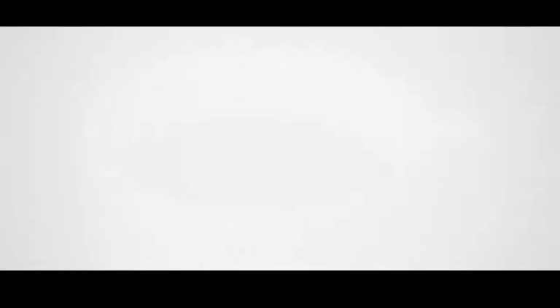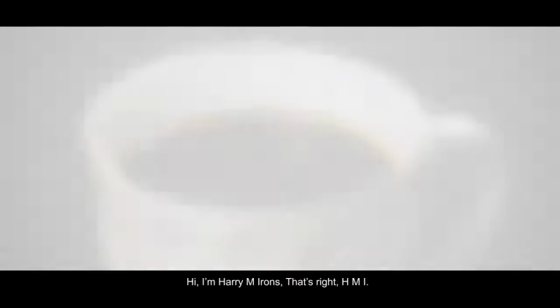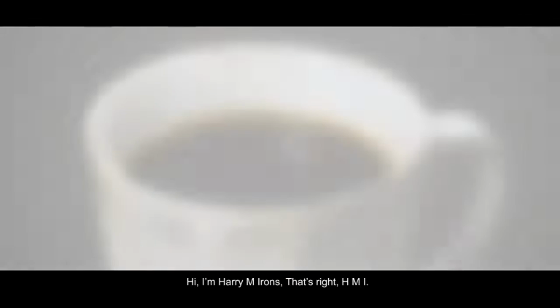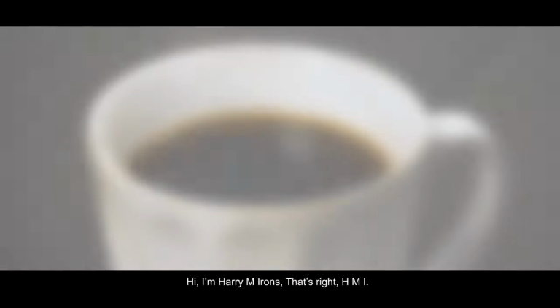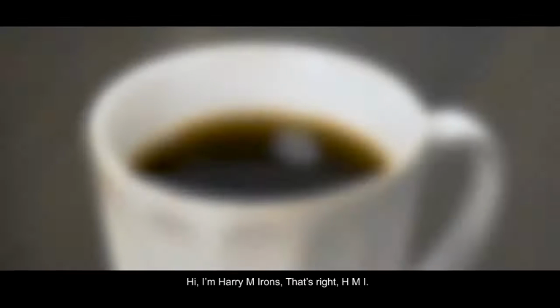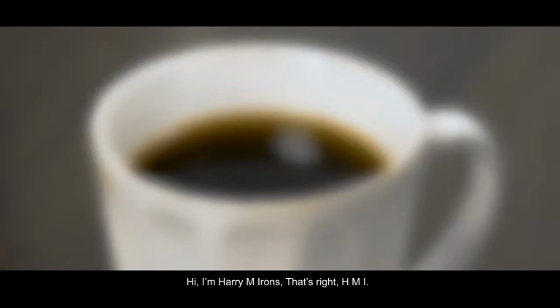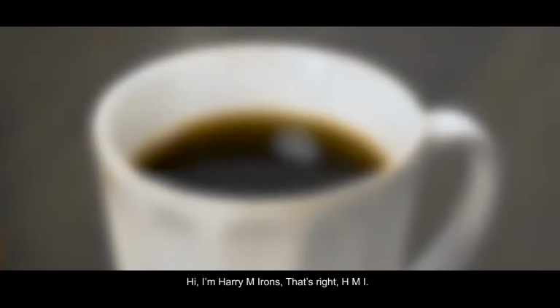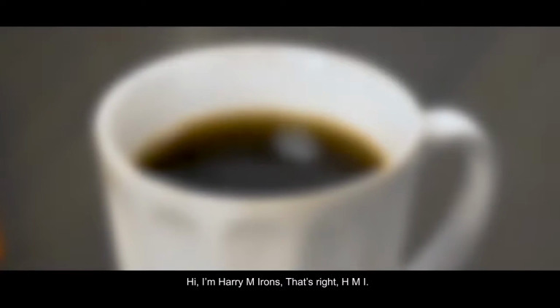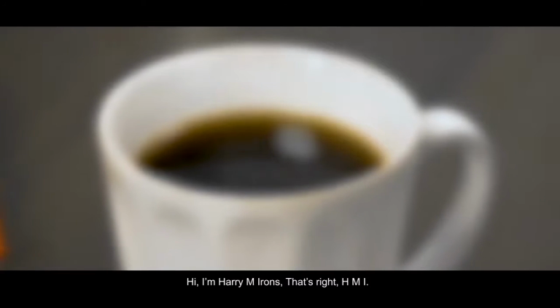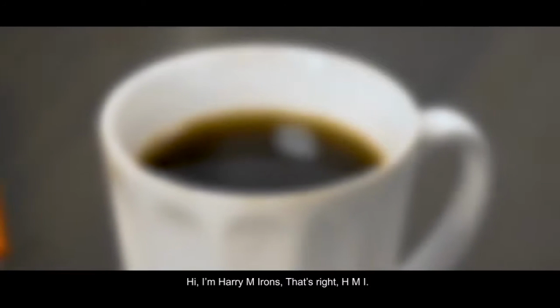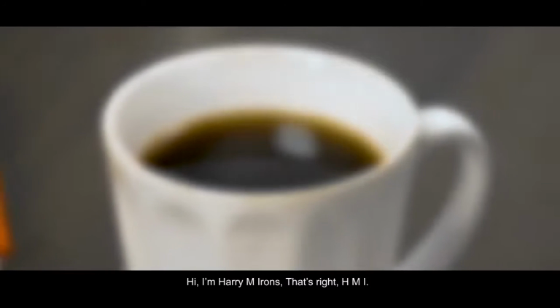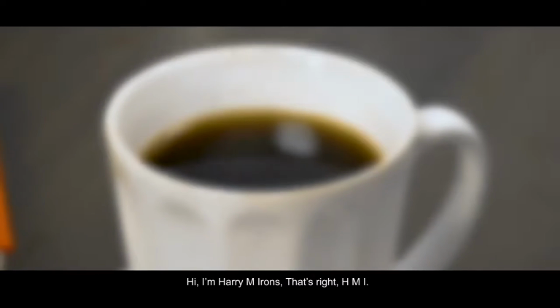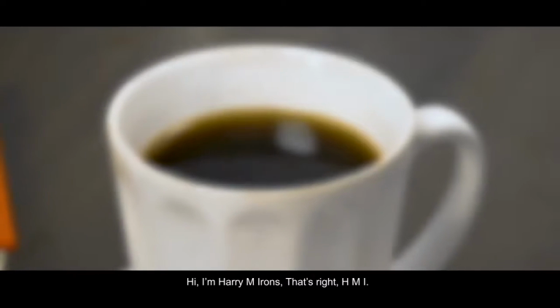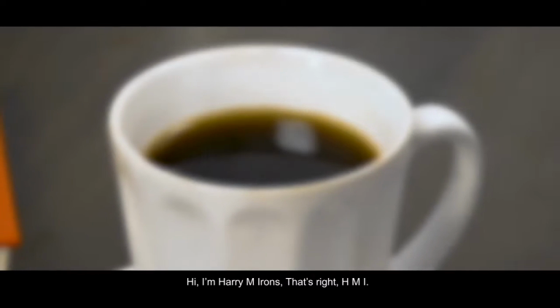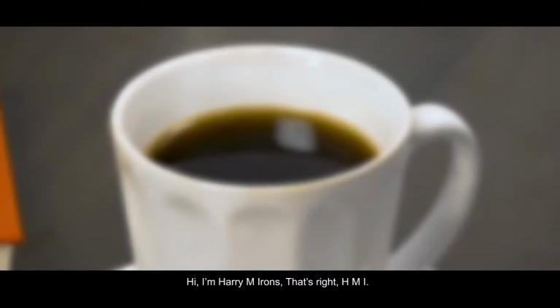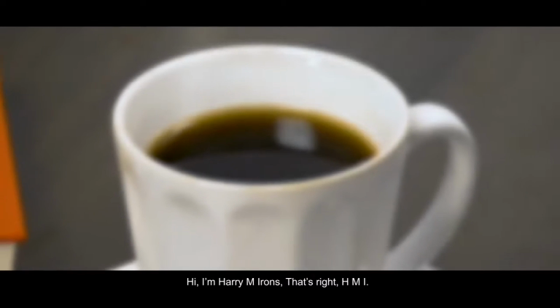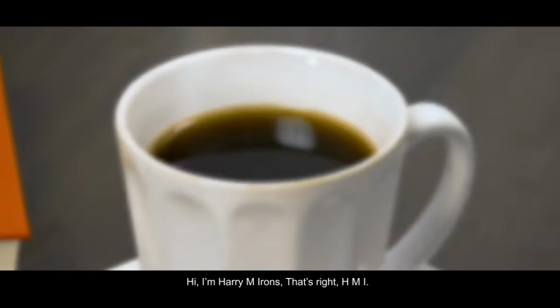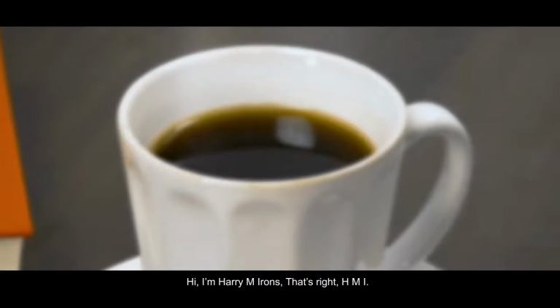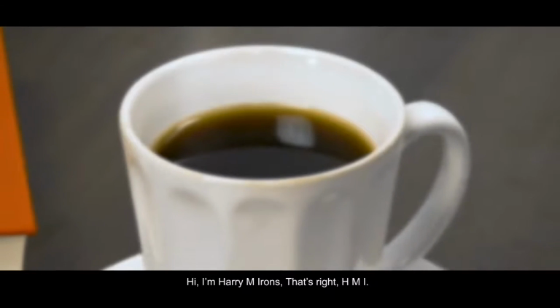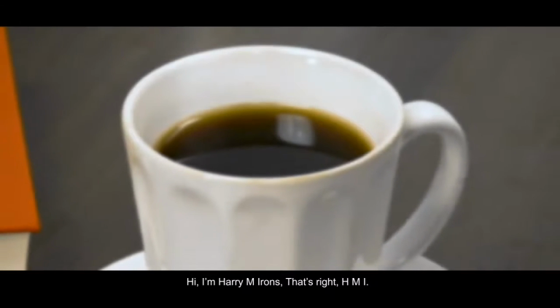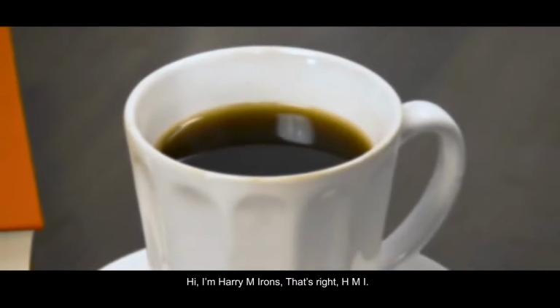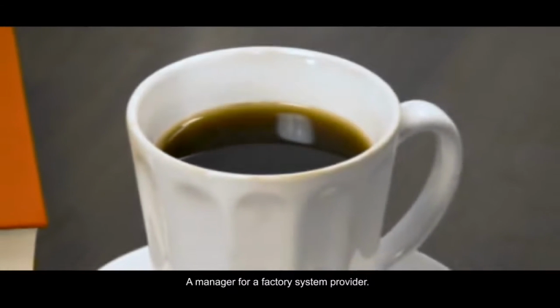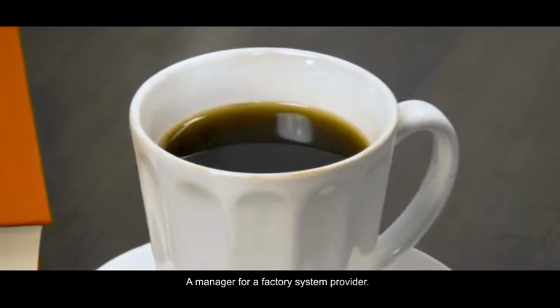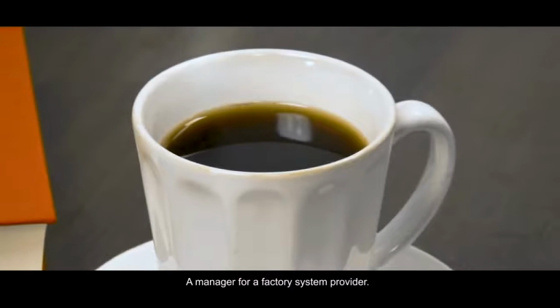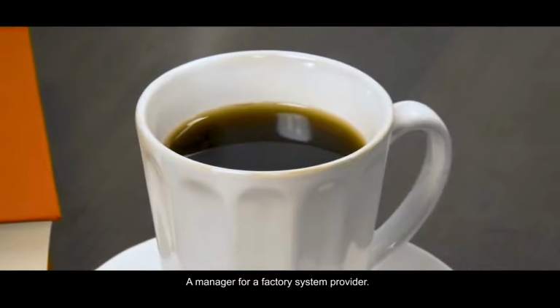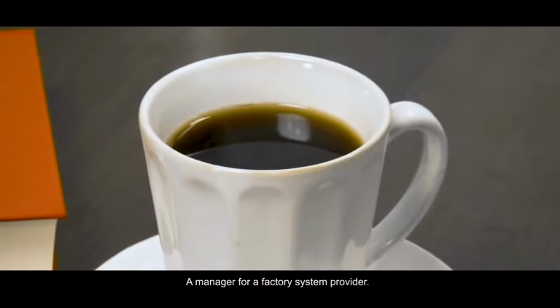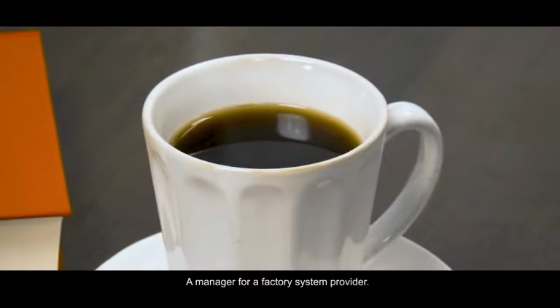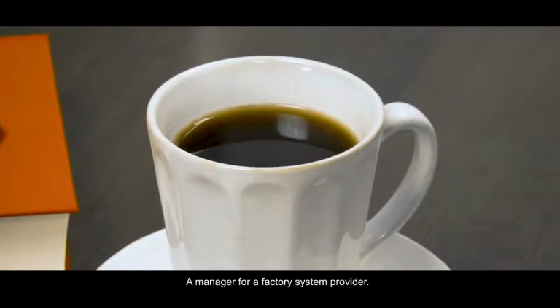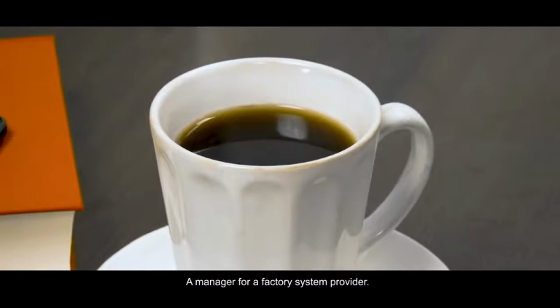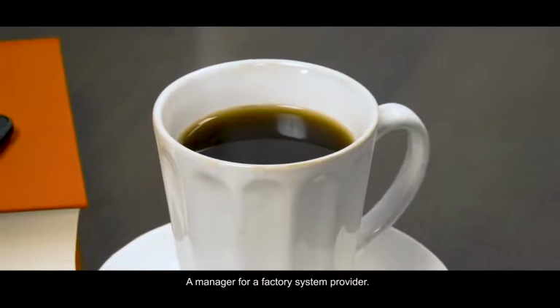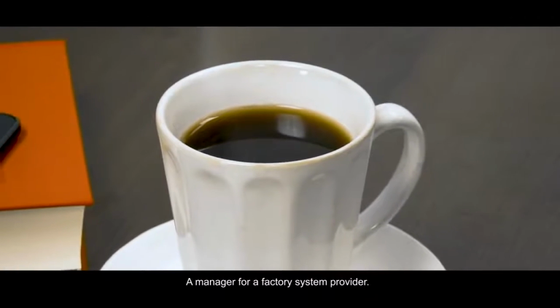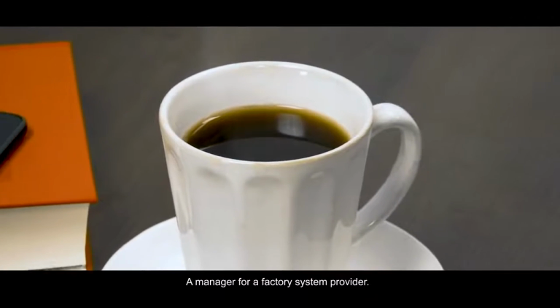Hi, I'm Harry M. Irons. That's right, HMI — a manager for a factory system provider.